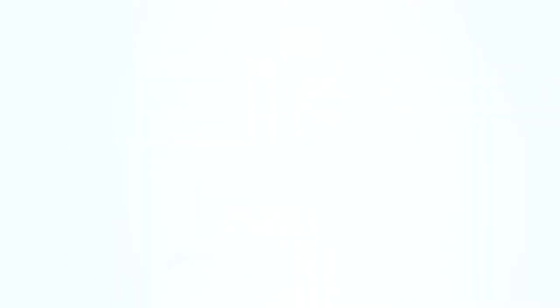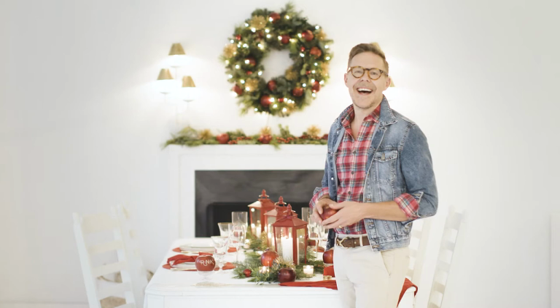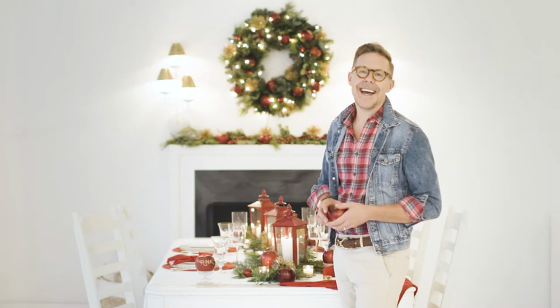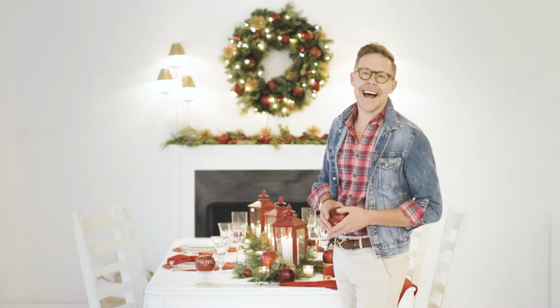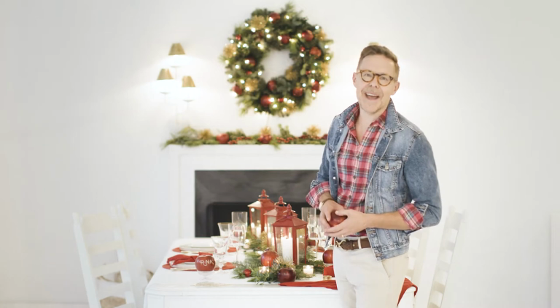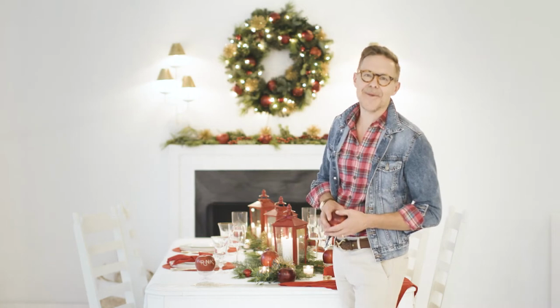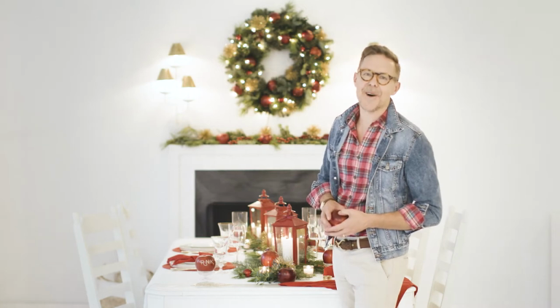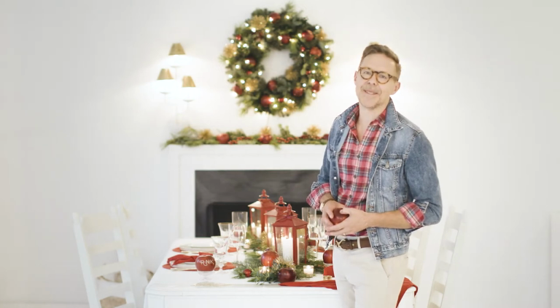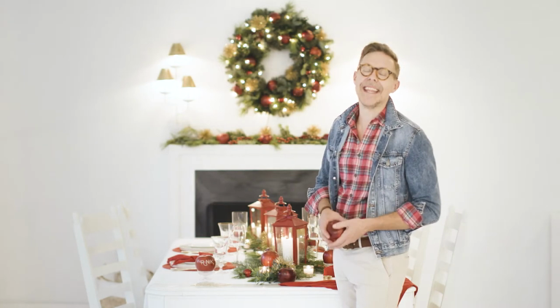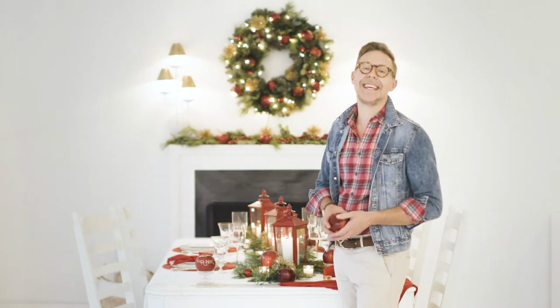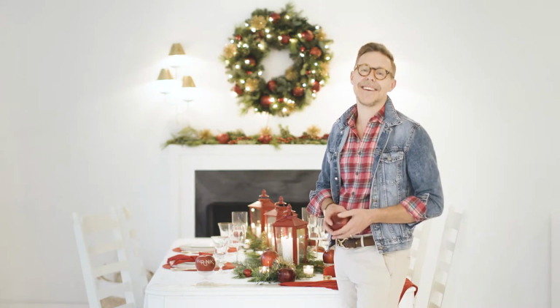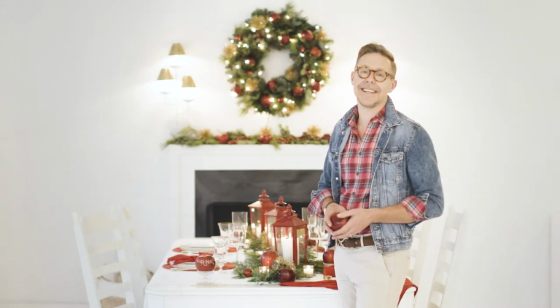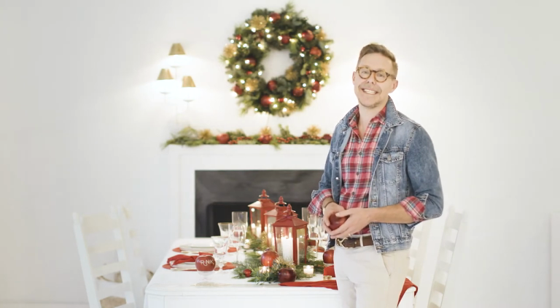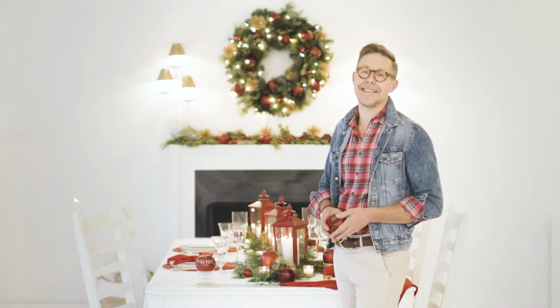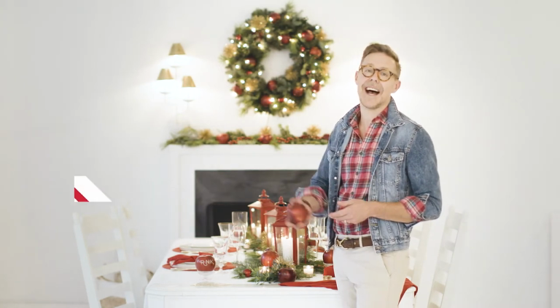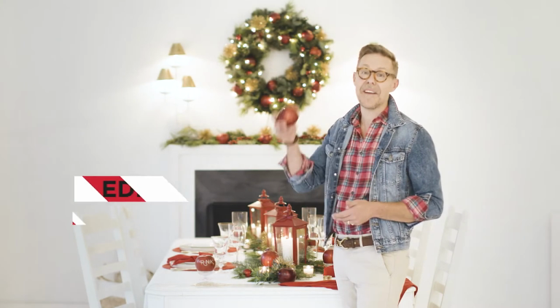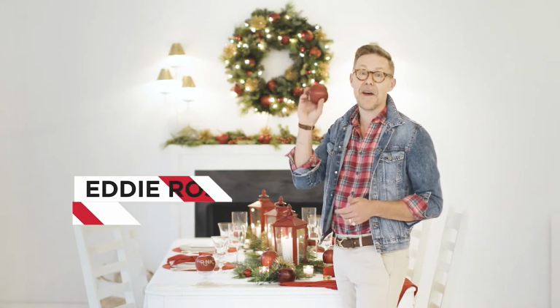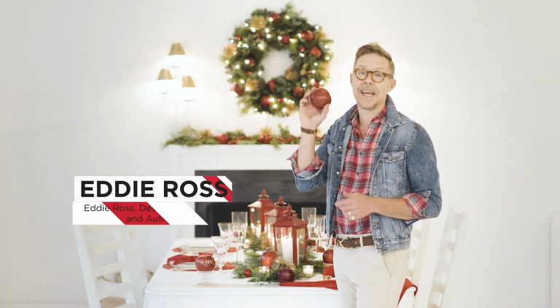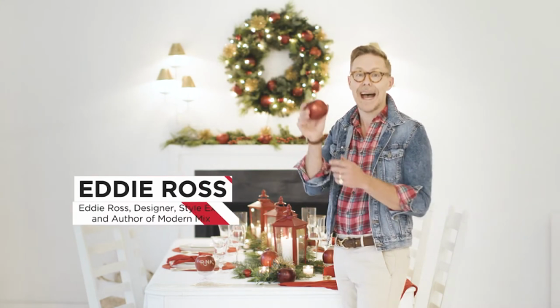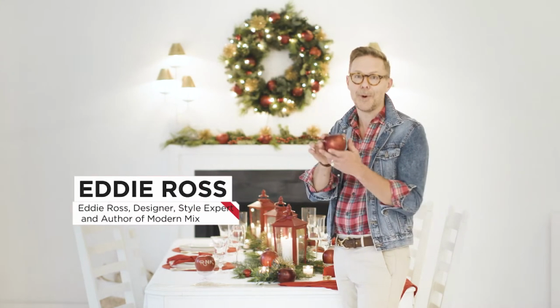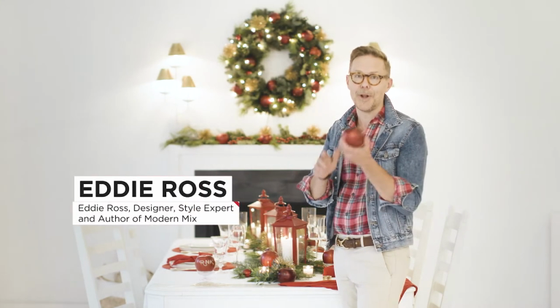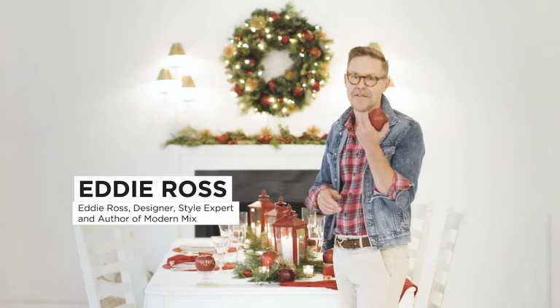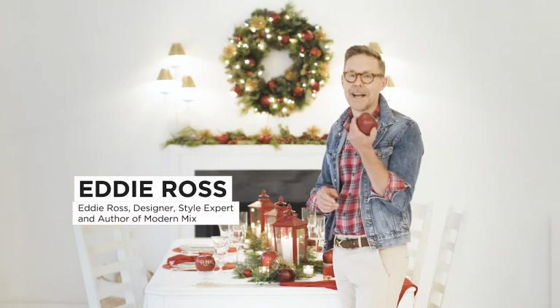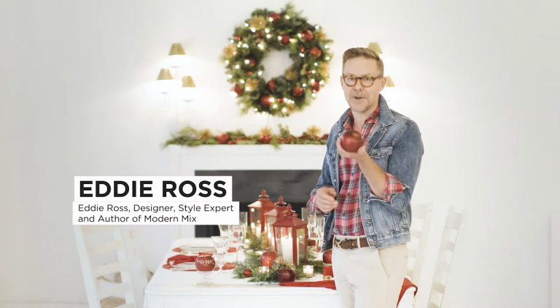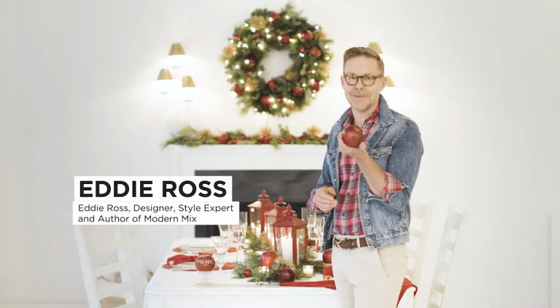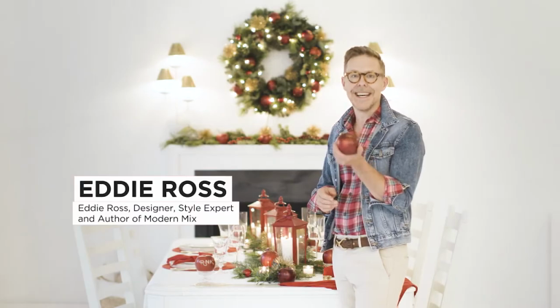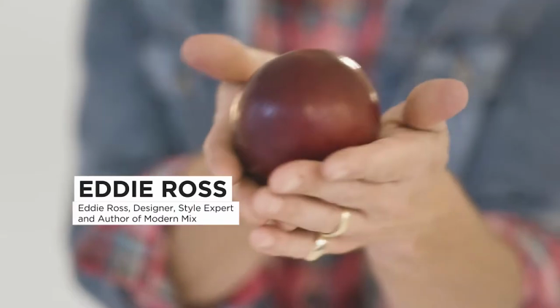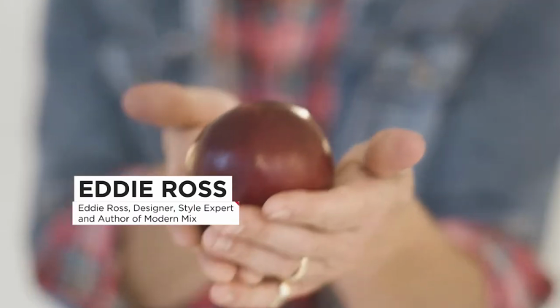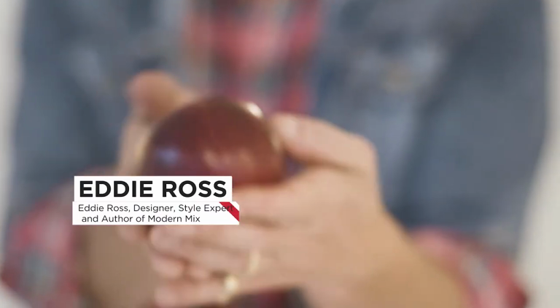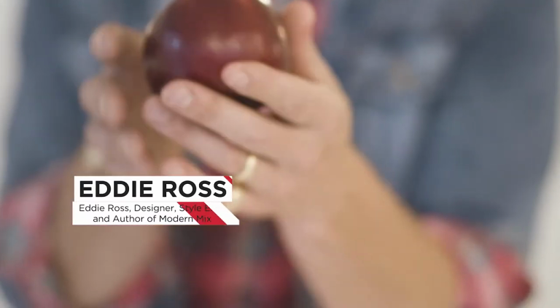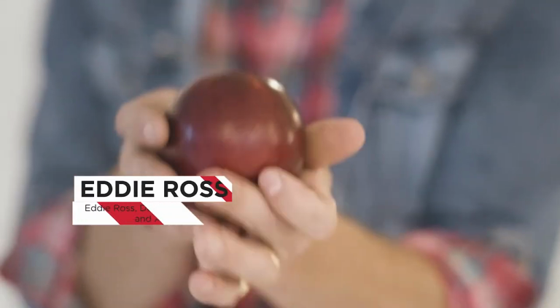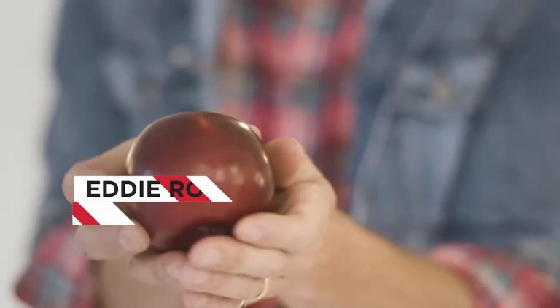Hi, I'm Eddie Ross, and this holiday season, I found the apple of my dreams, the Cosmic Crisp.